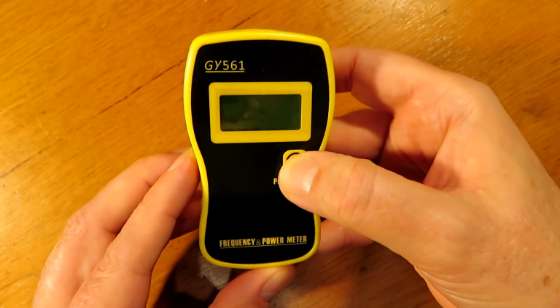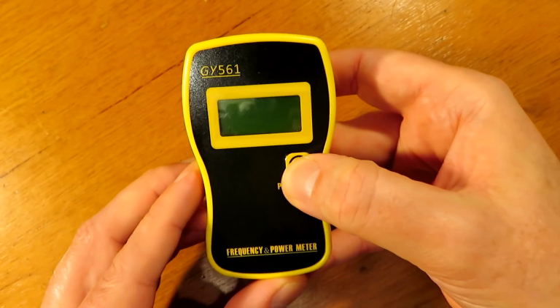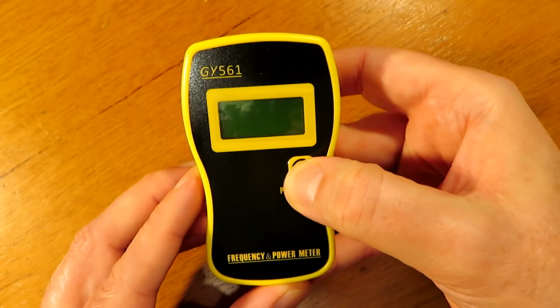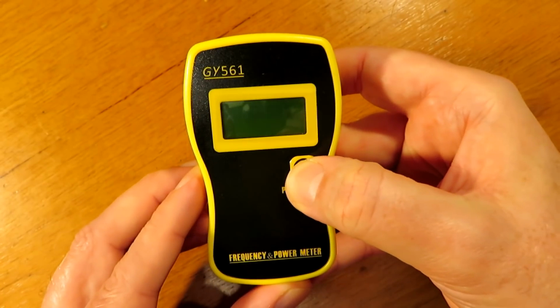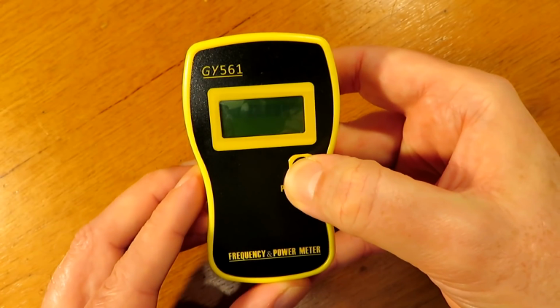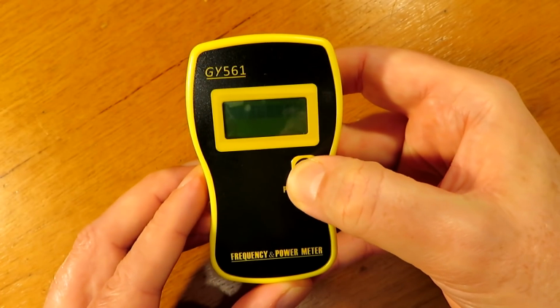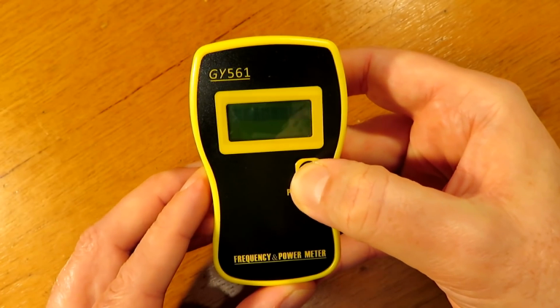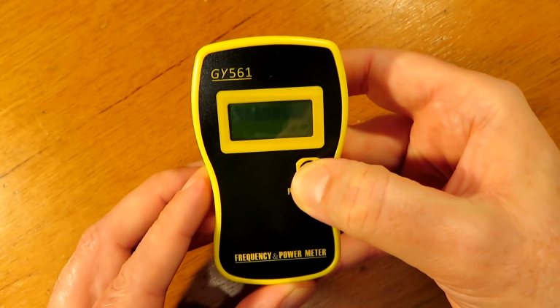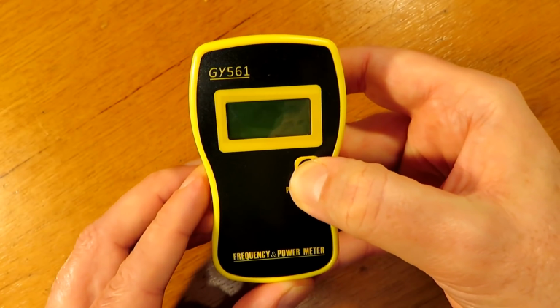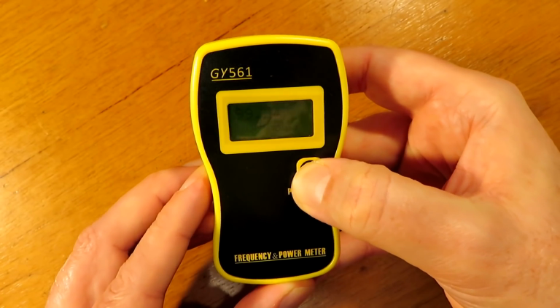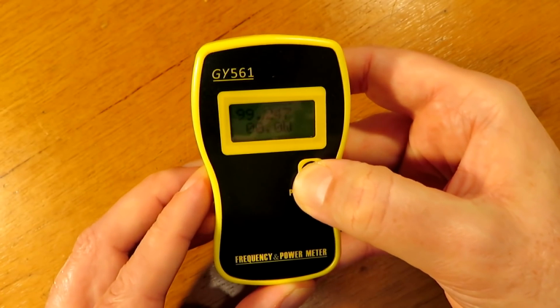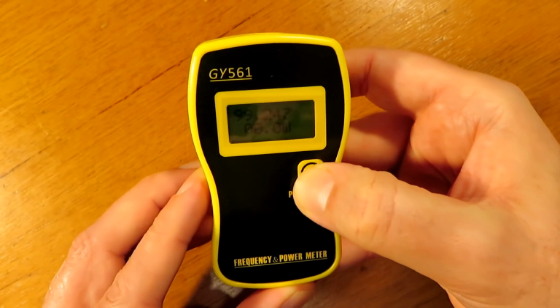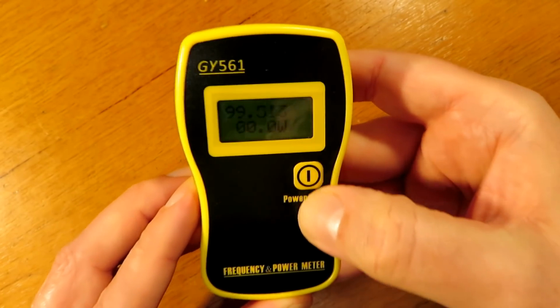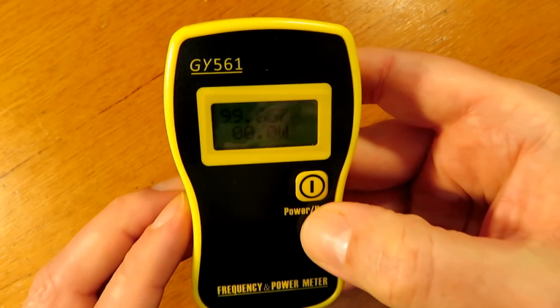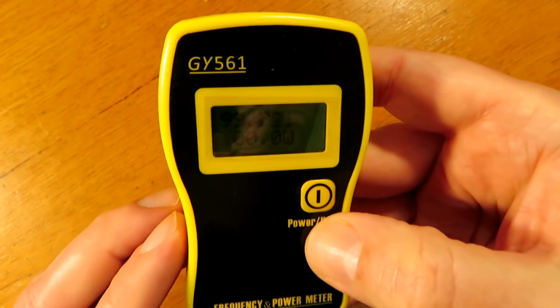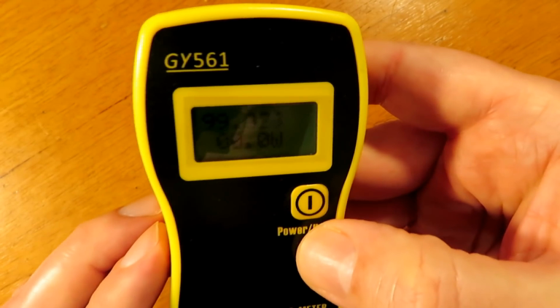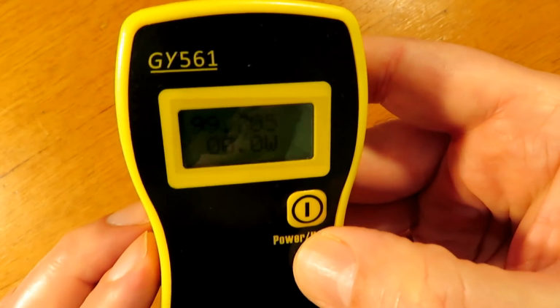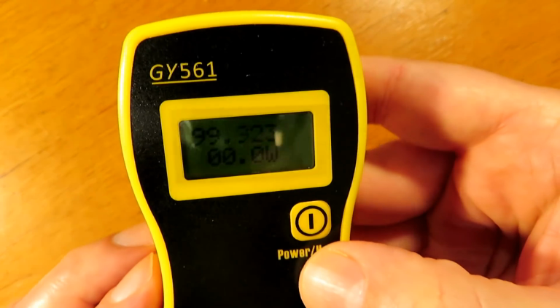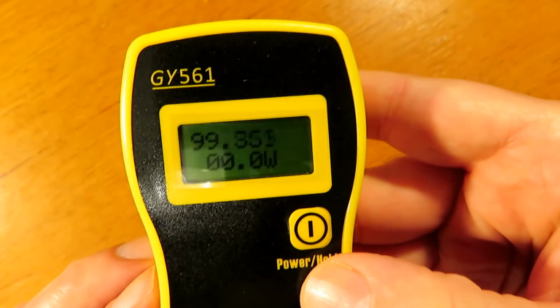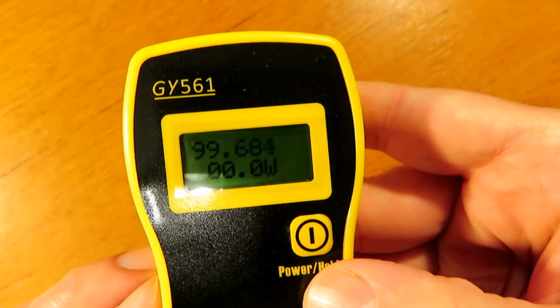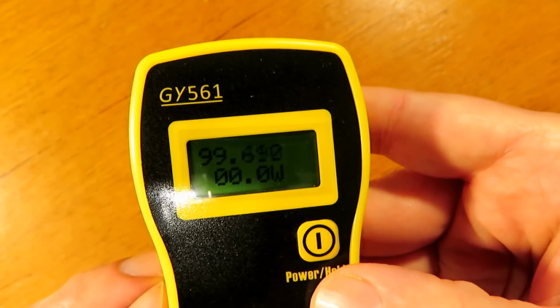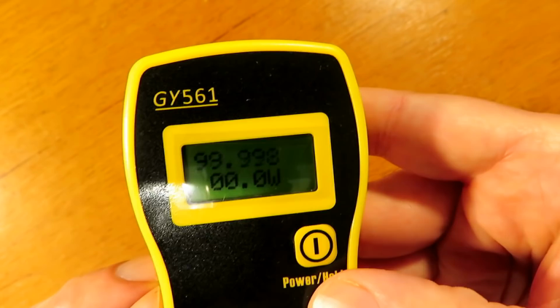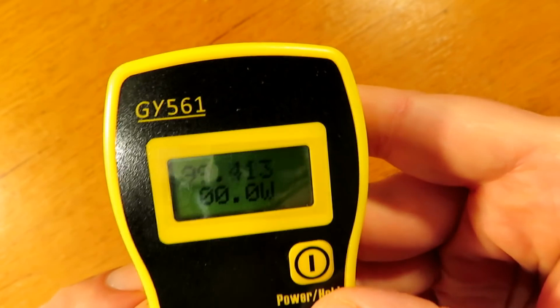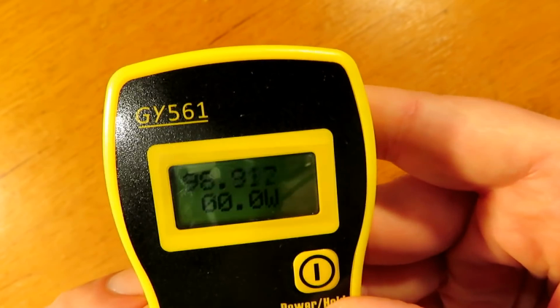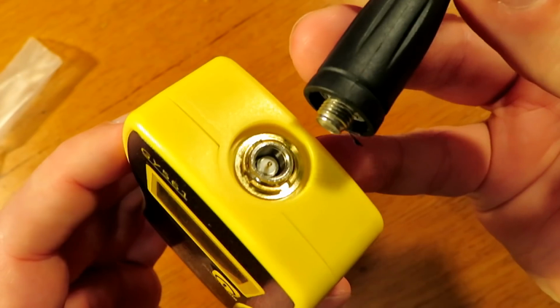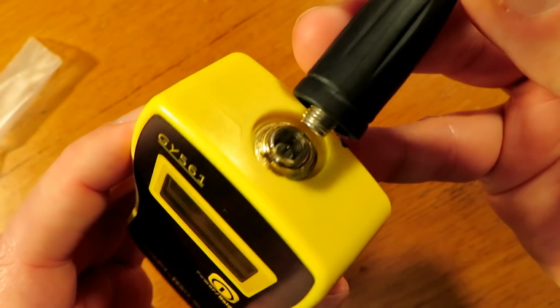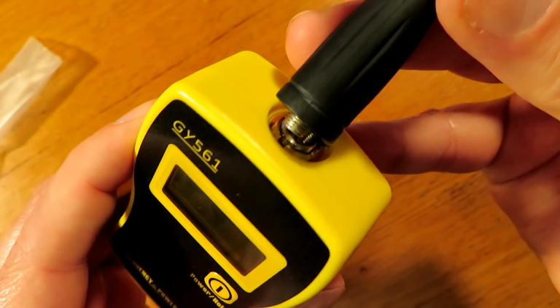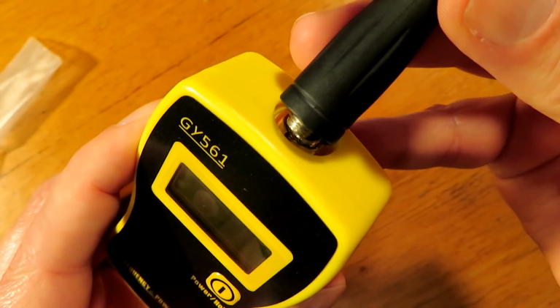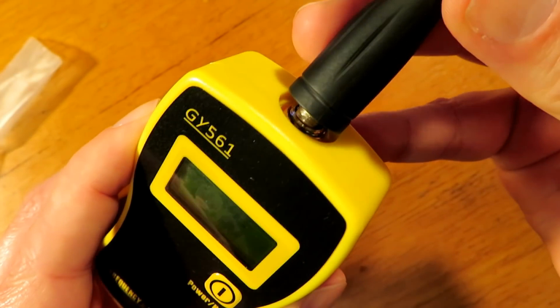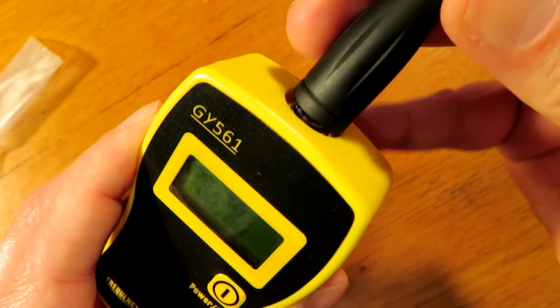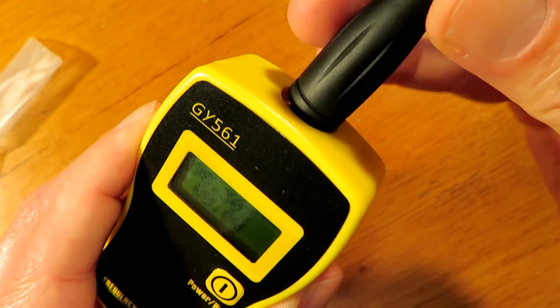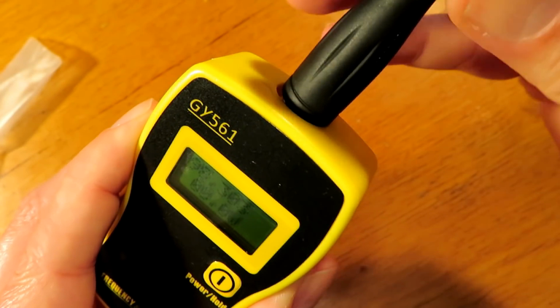Pushing and holding the power button on the top of the meter brings the meter into life. You'll notice straight away there's no backlit display on this unit.